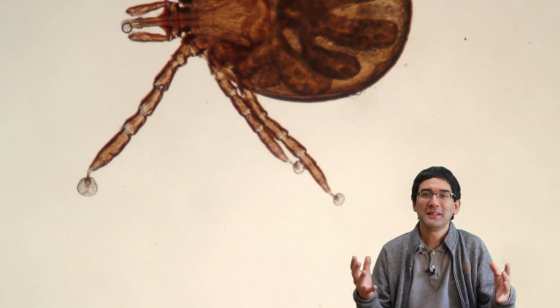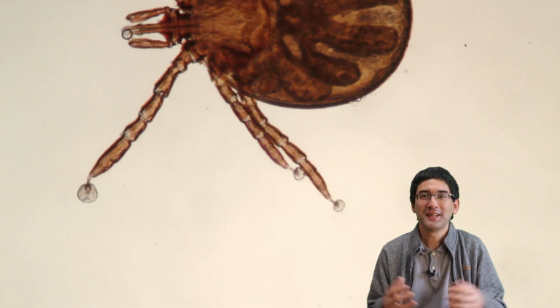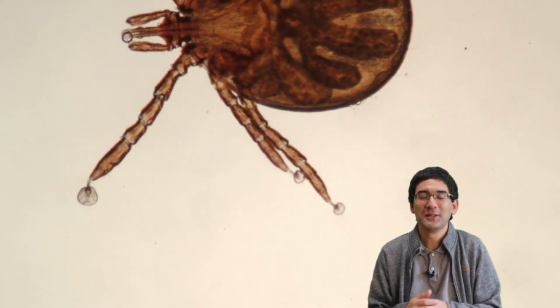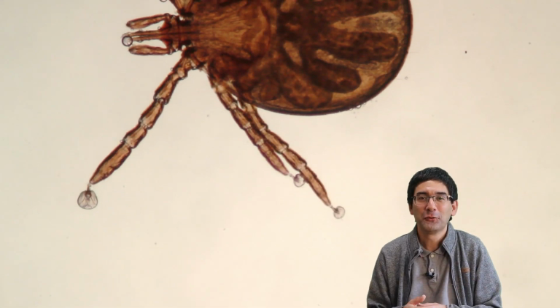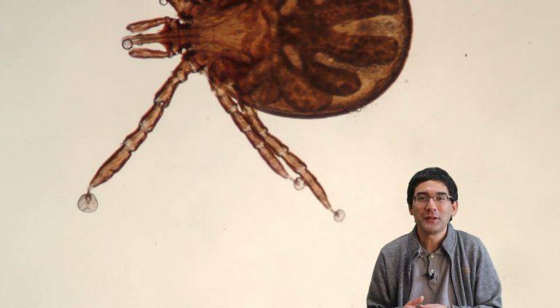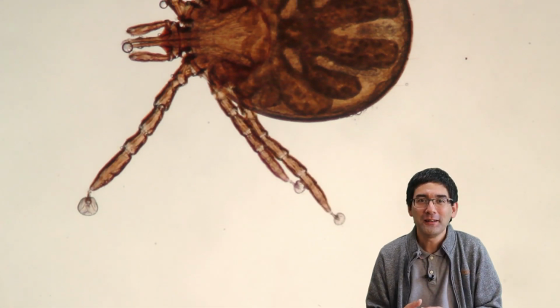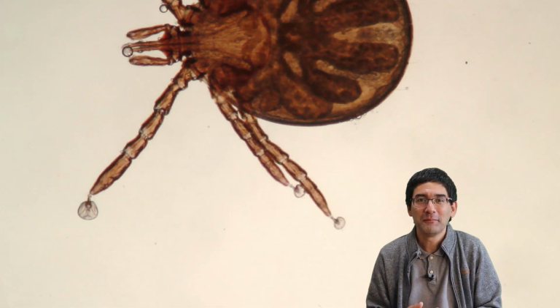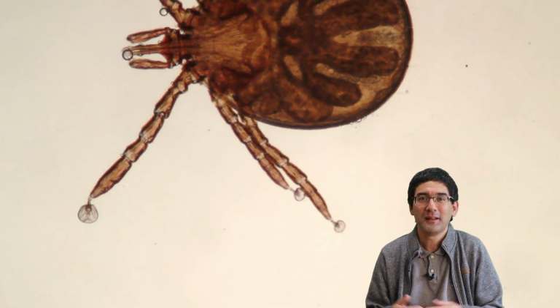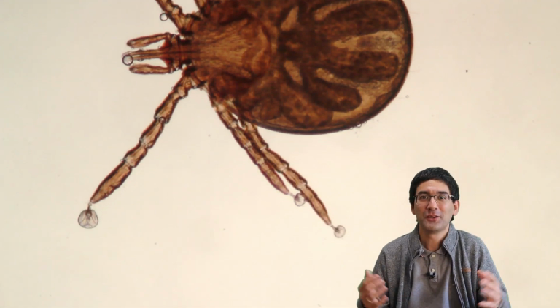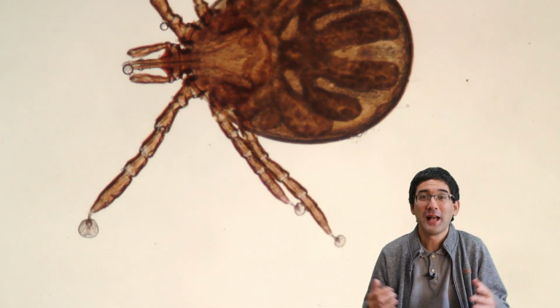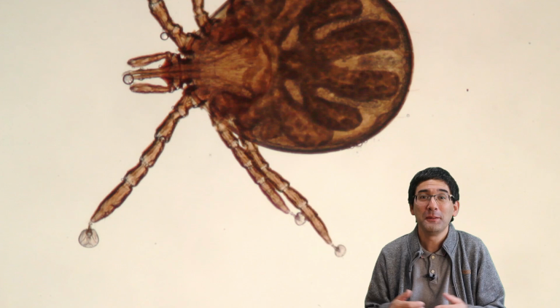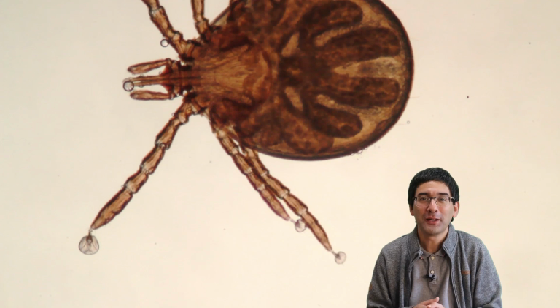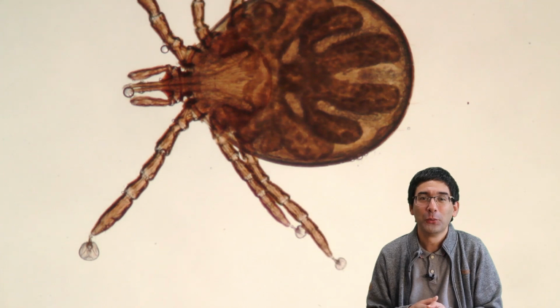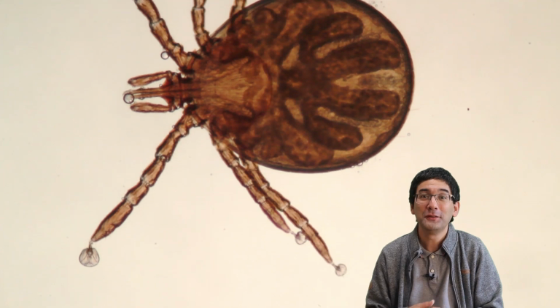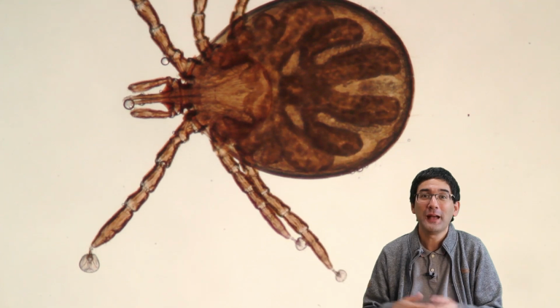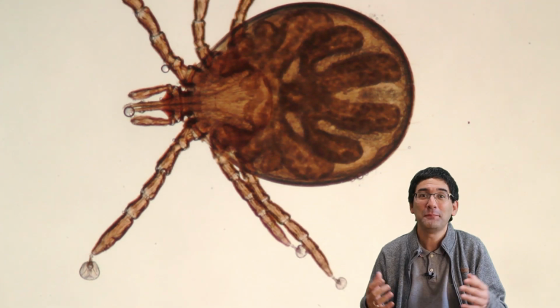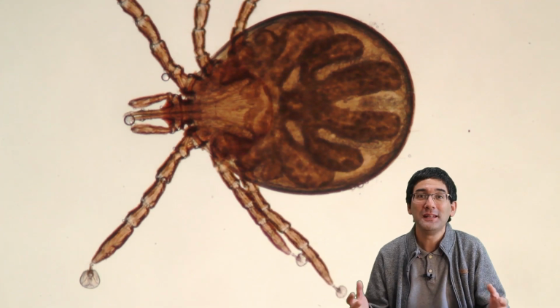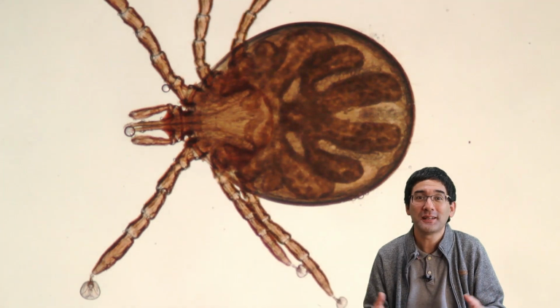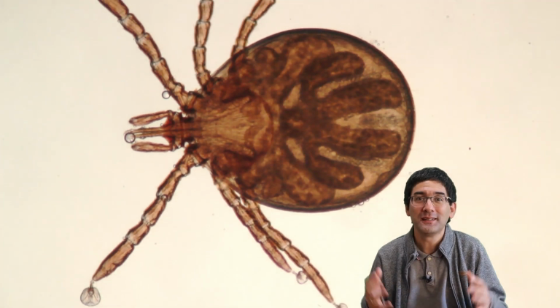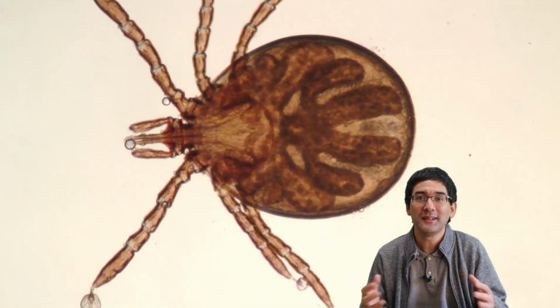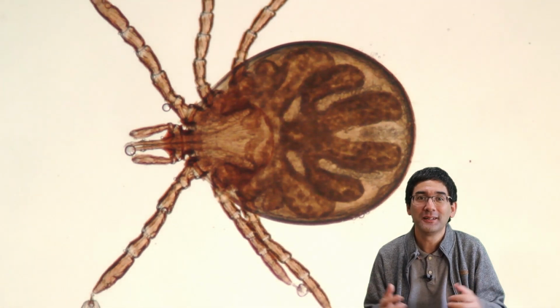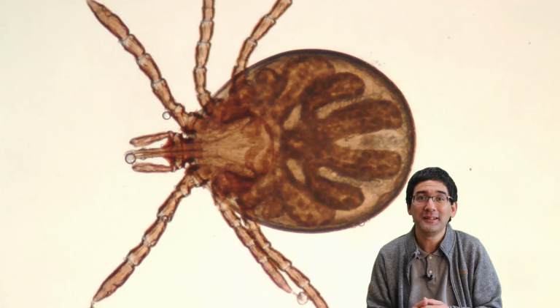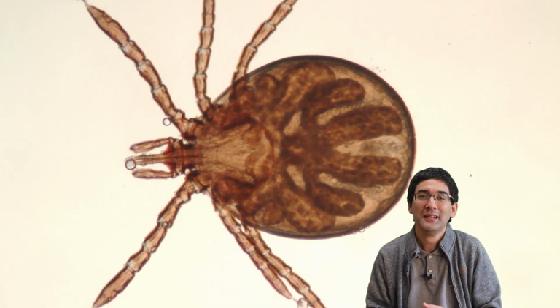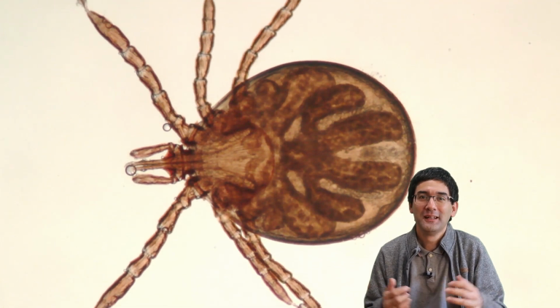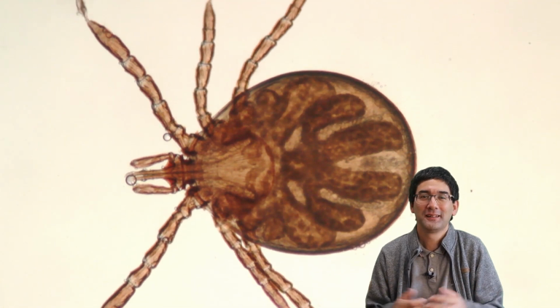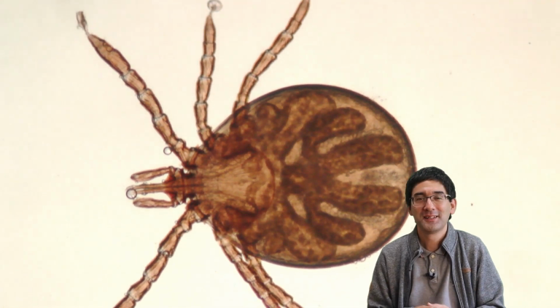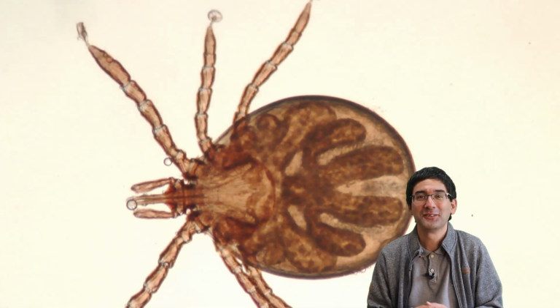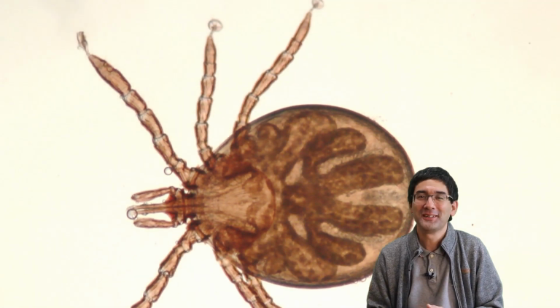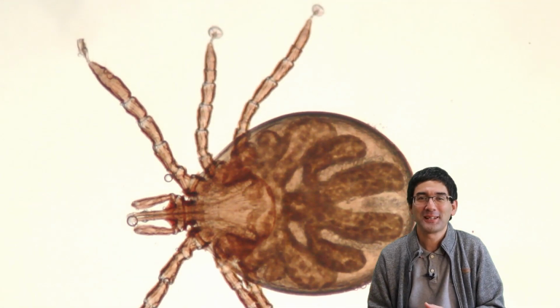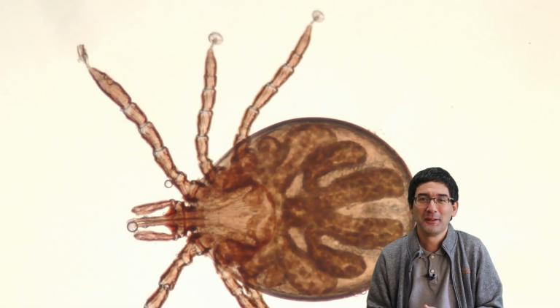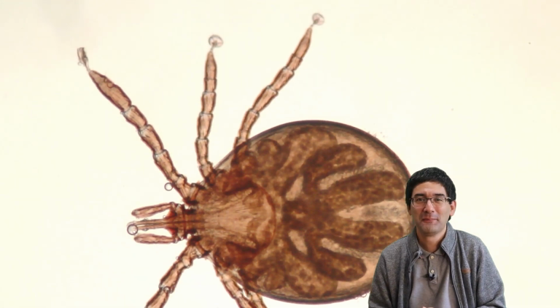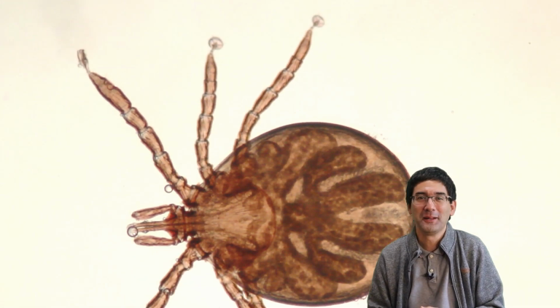I think that's enough for today. As always, happy microbe hunting, happy insect and tick hunting. I'll see you around next time. Bye-bye.